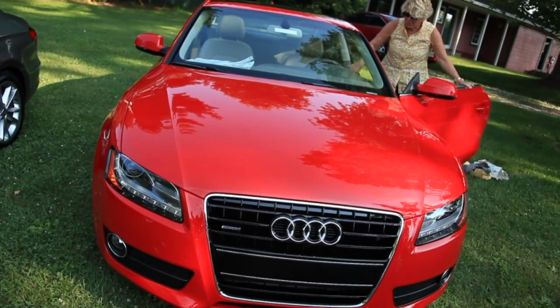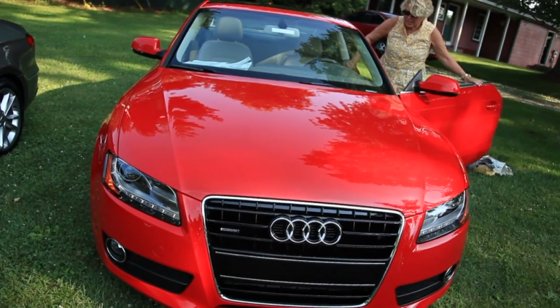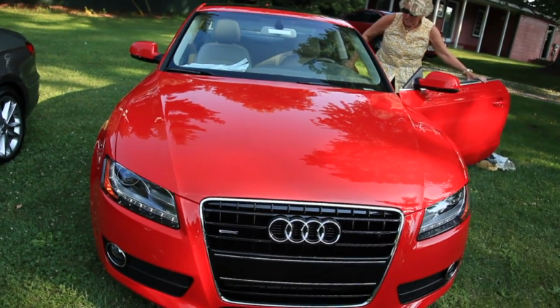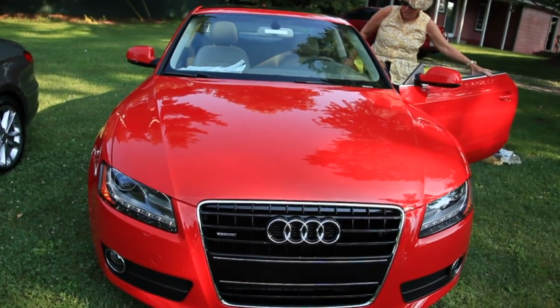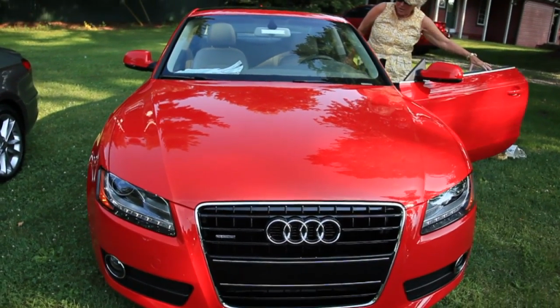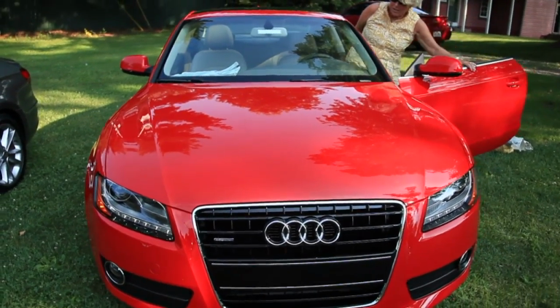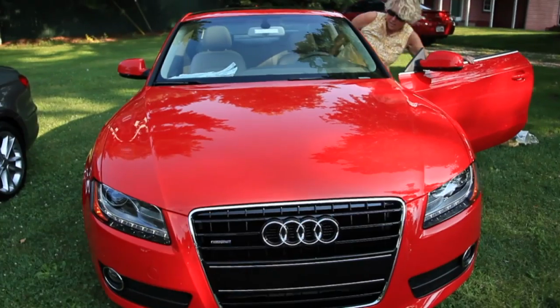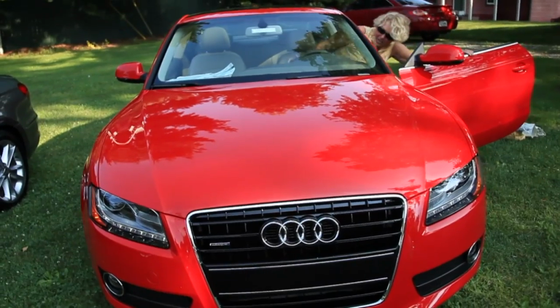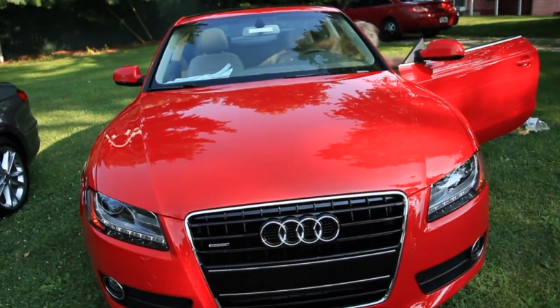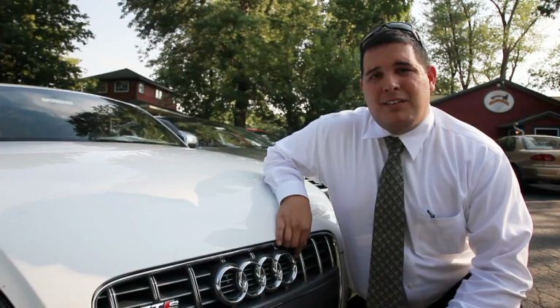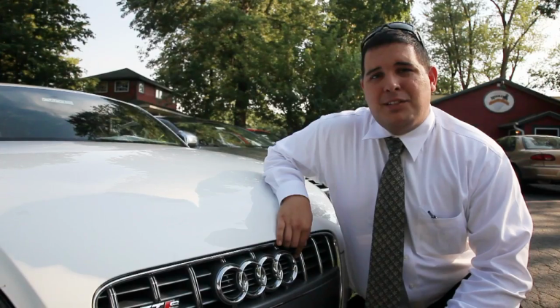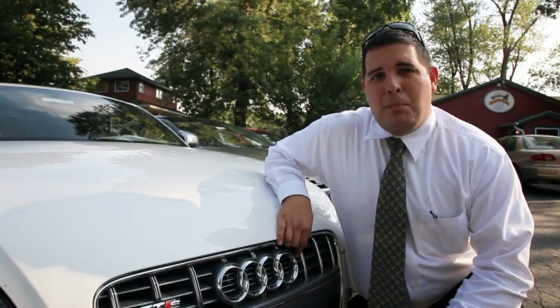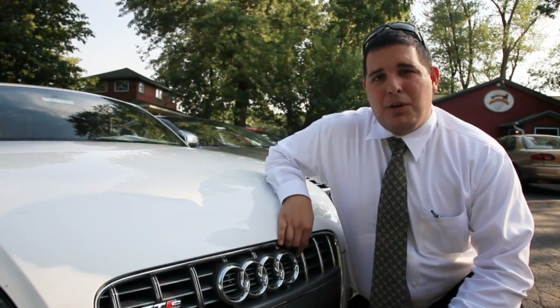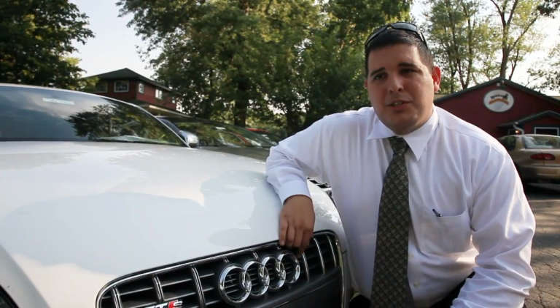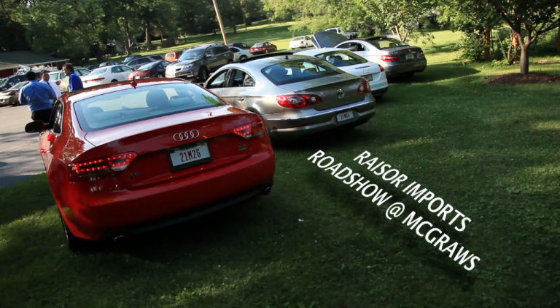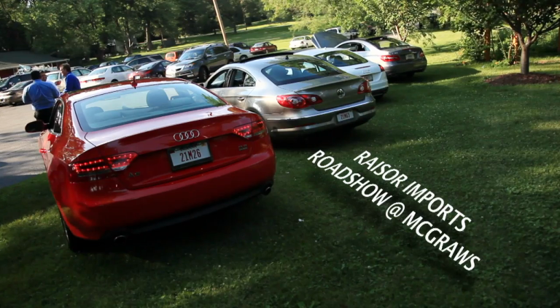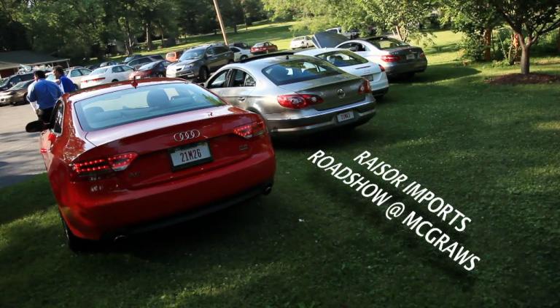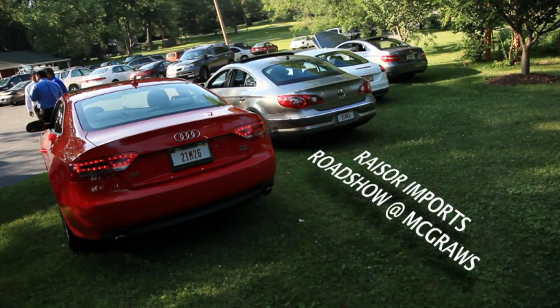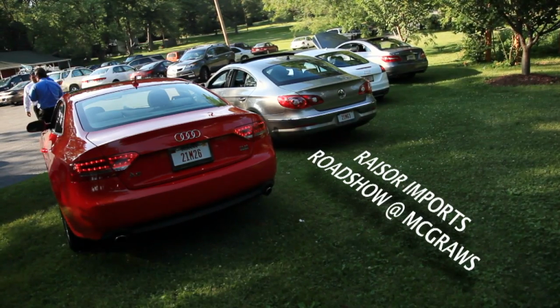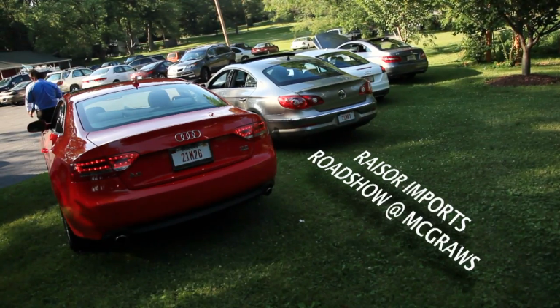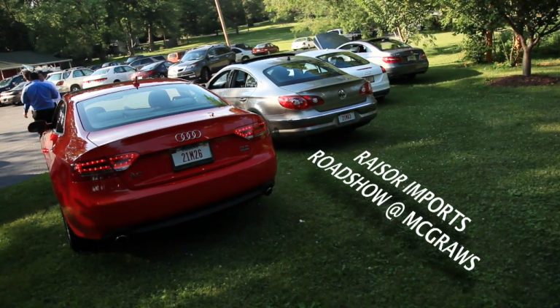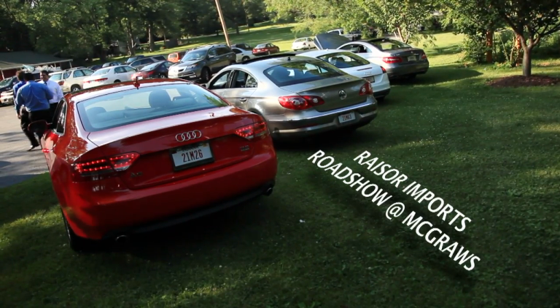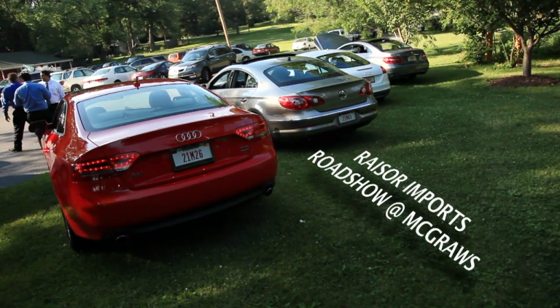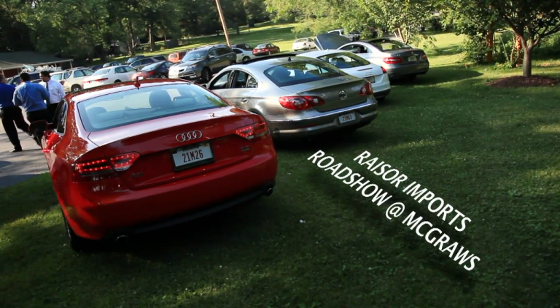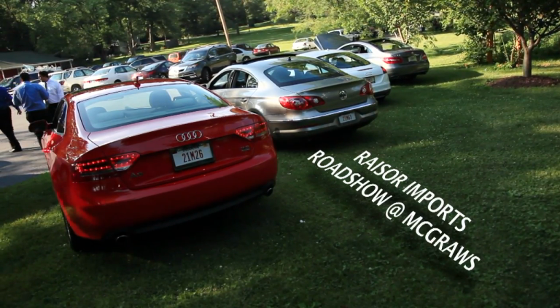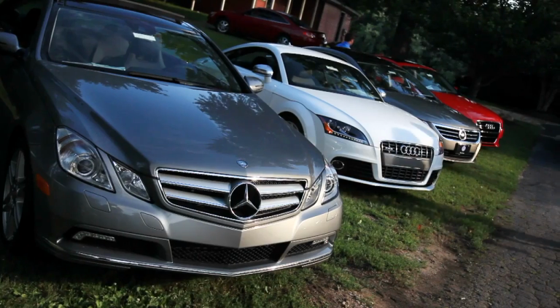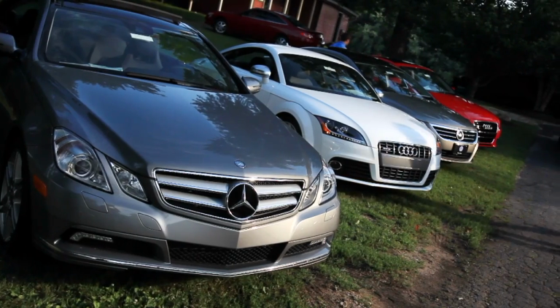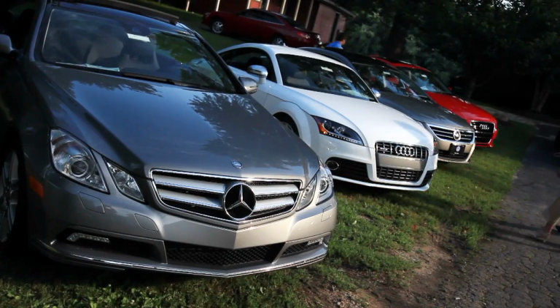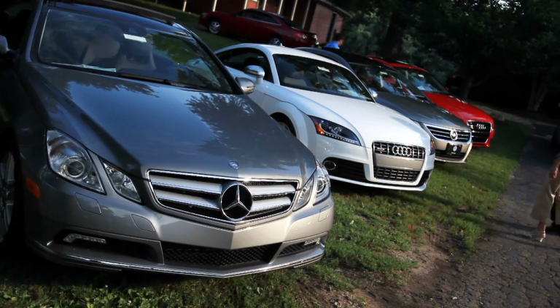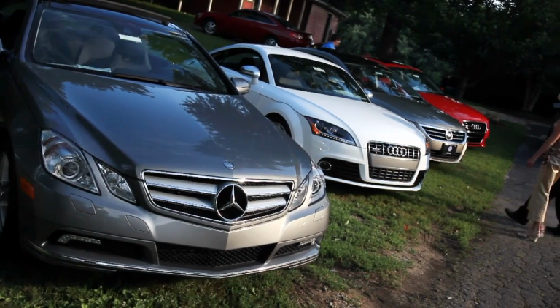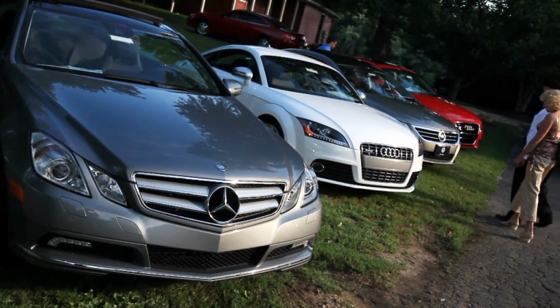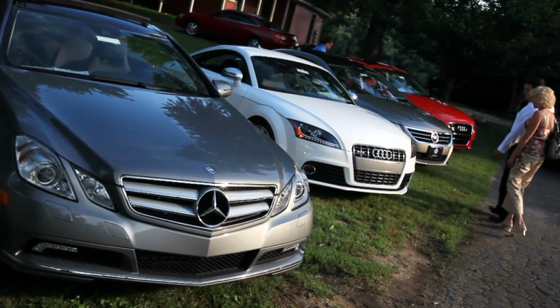Well, this is our first 2010 Mike Grazer Import Roadshow. We brought out some cars to get away from the dealership — the staff, the management, the whole team.